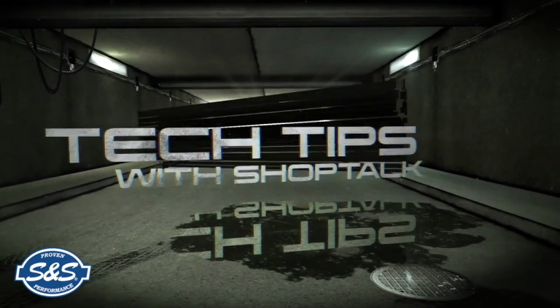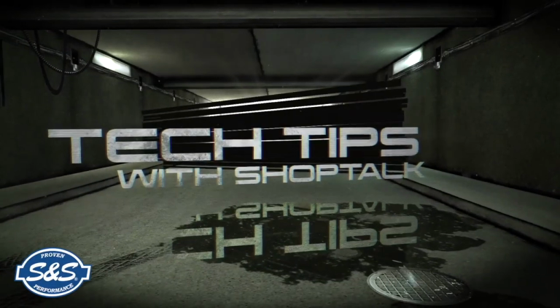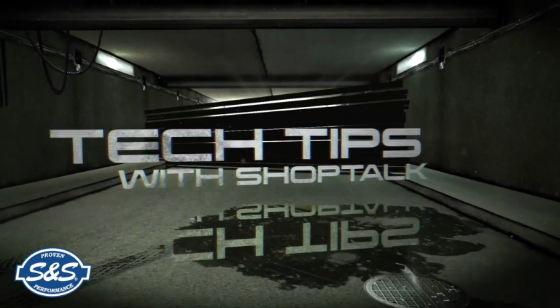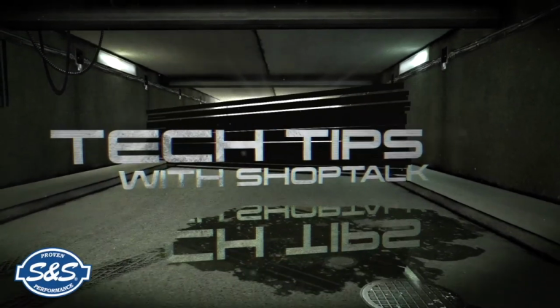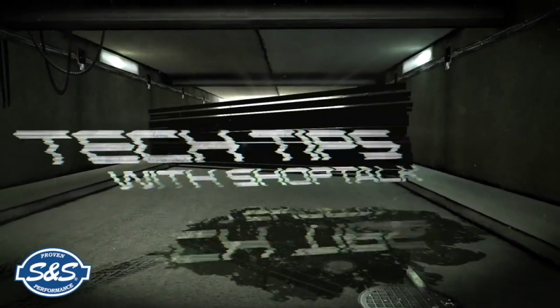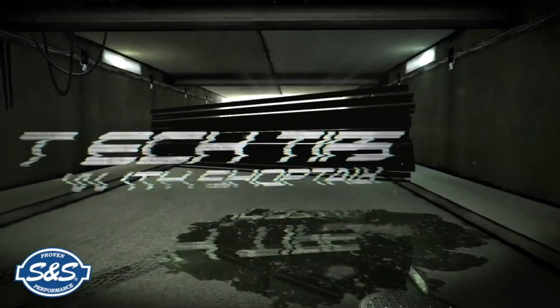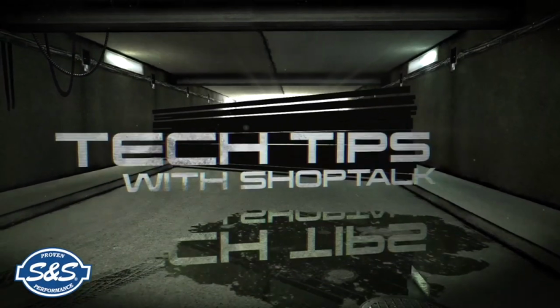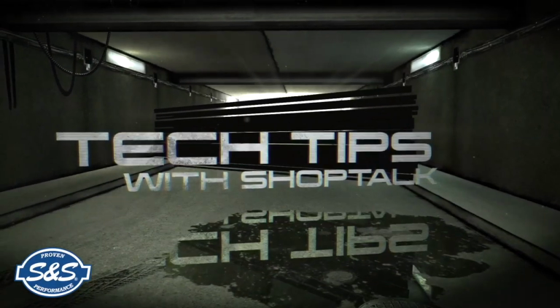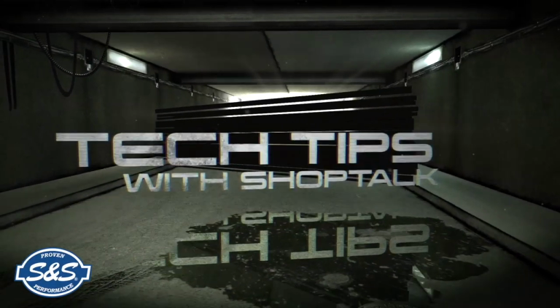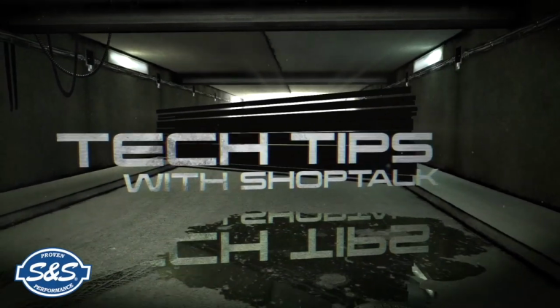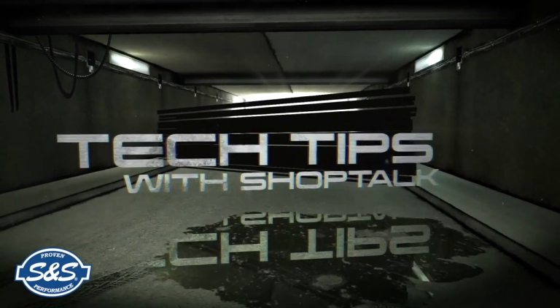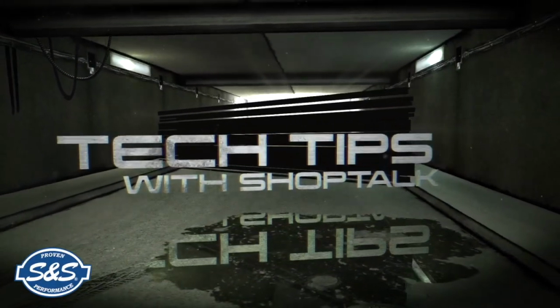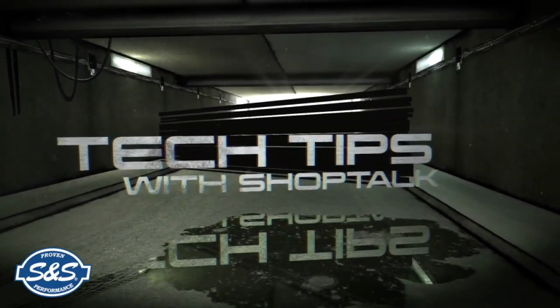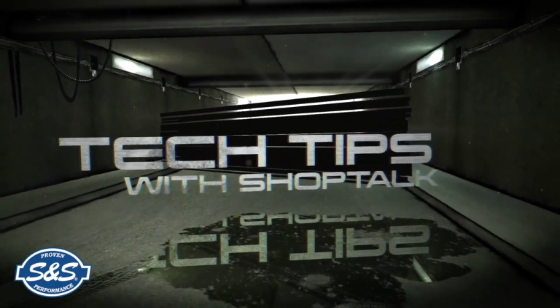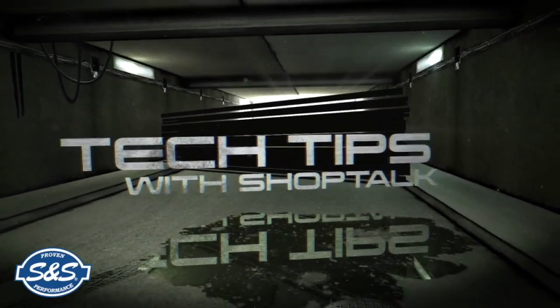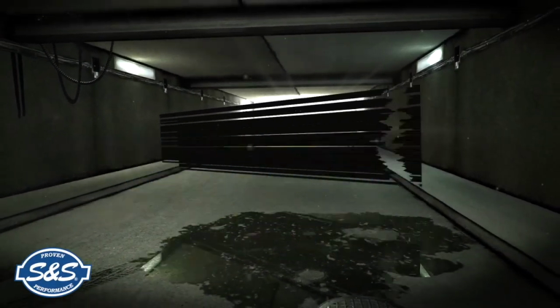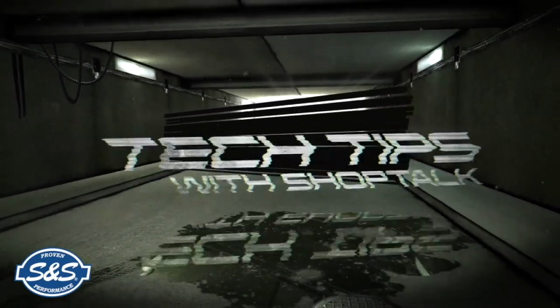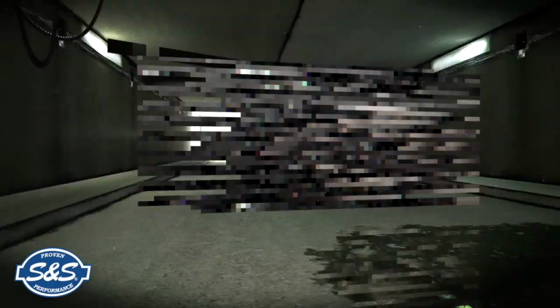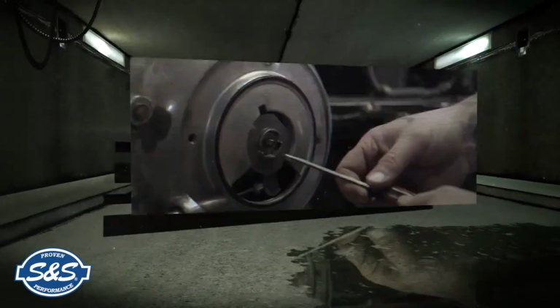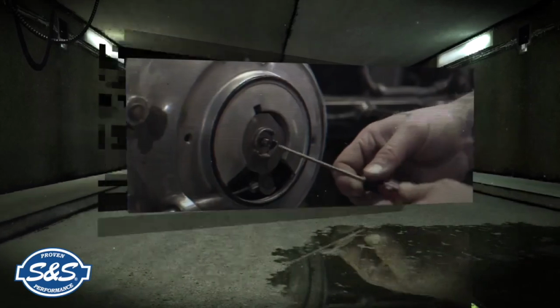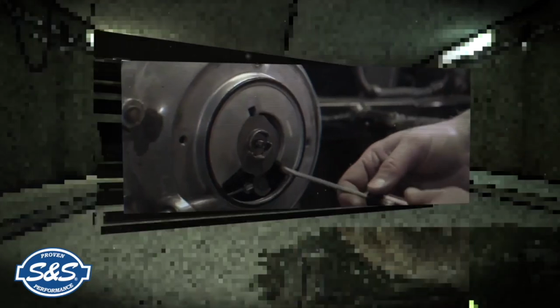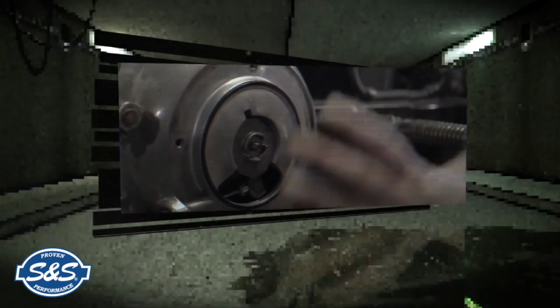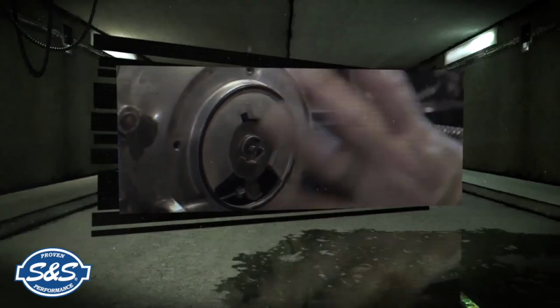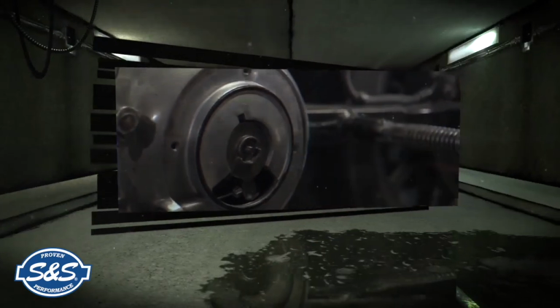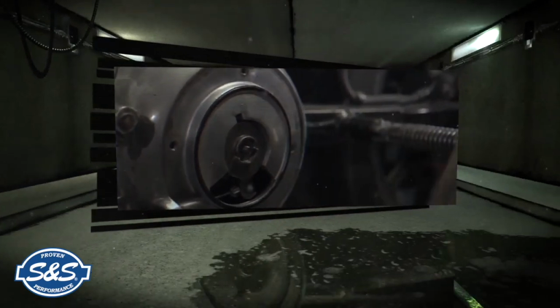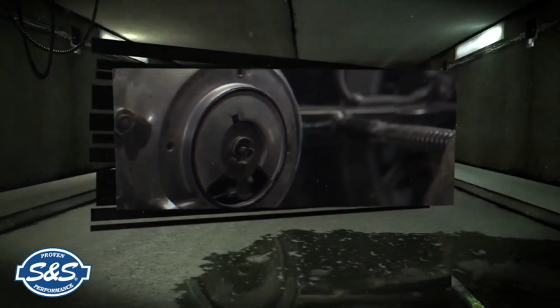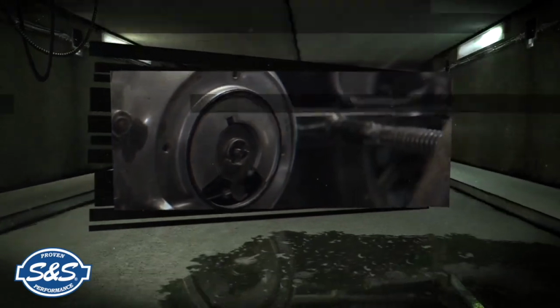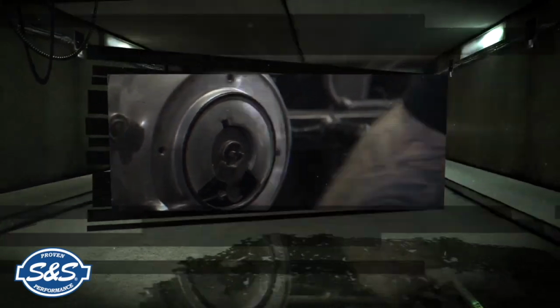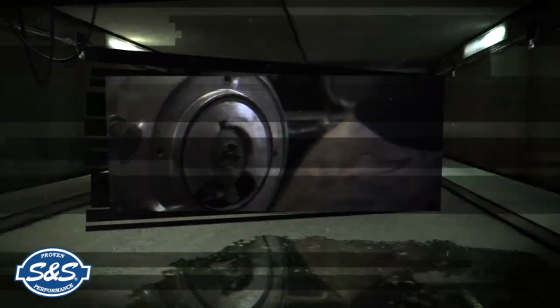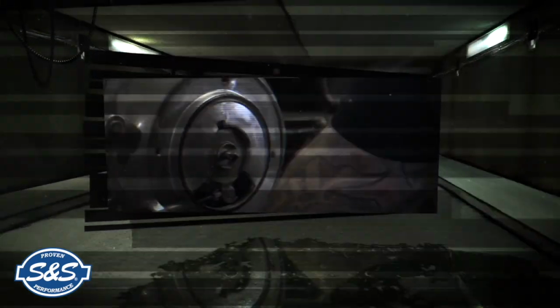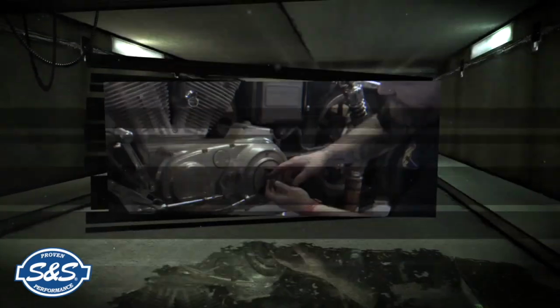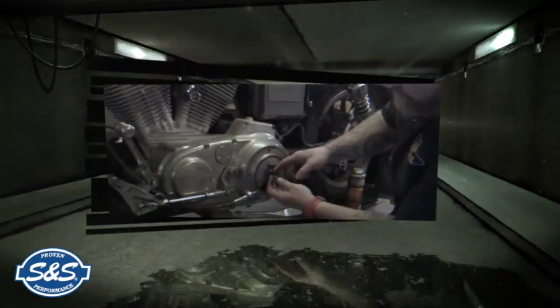Shop Talk Tech Tips are brought to you by SNS — proven performance for the powersports industry.